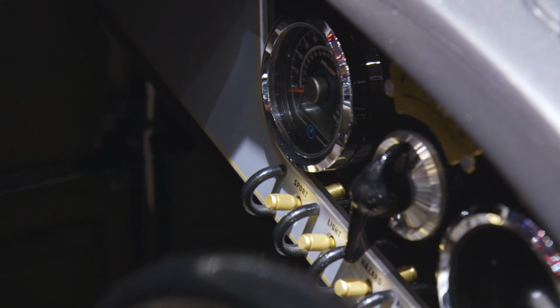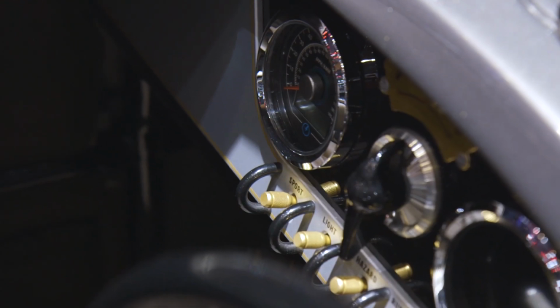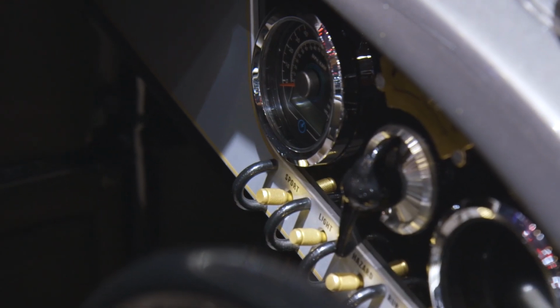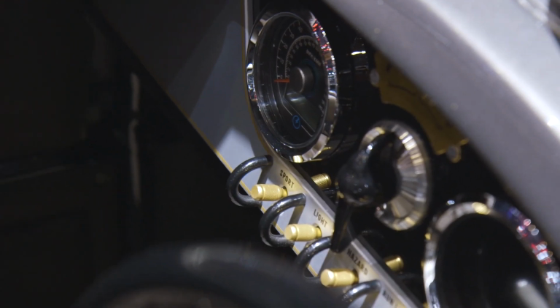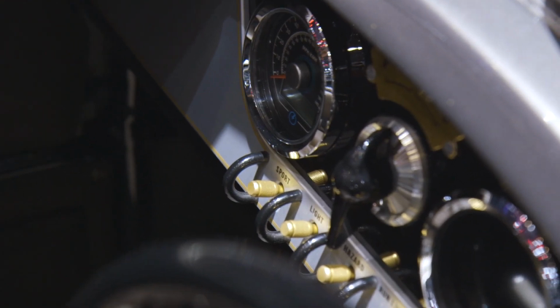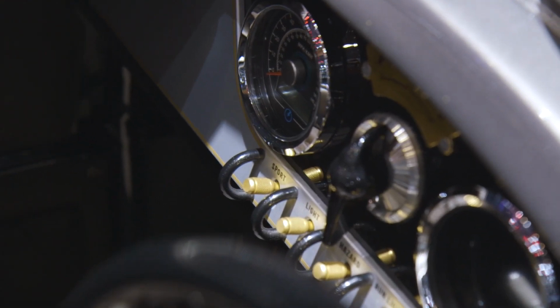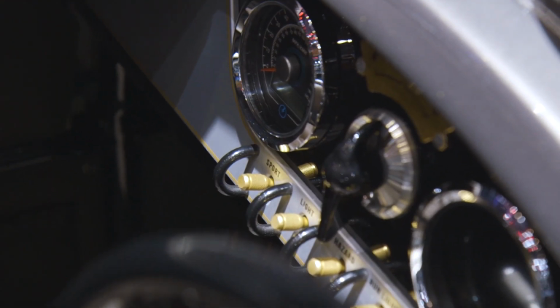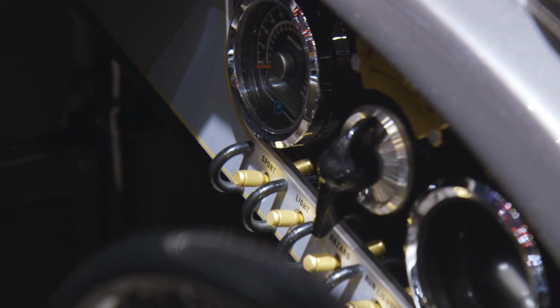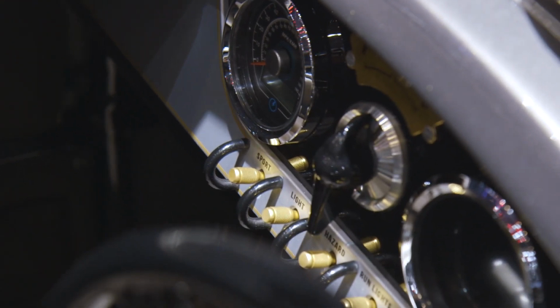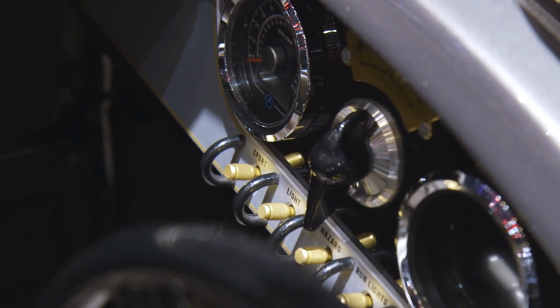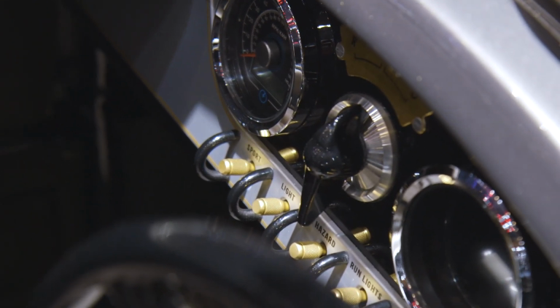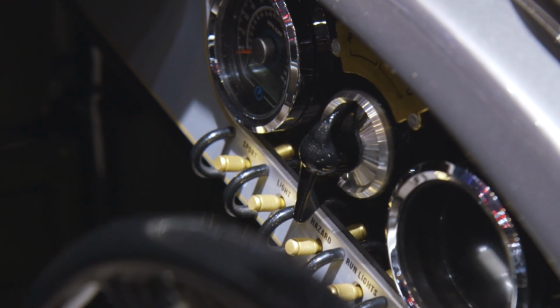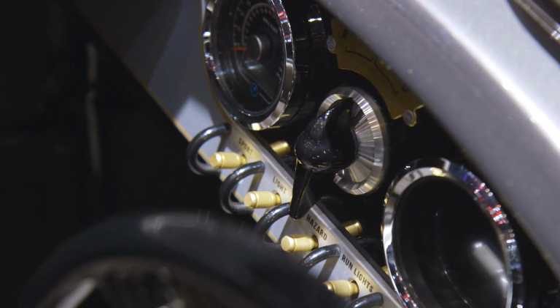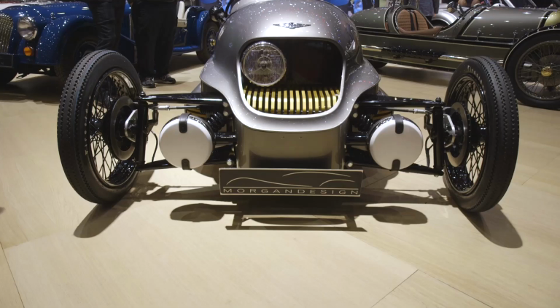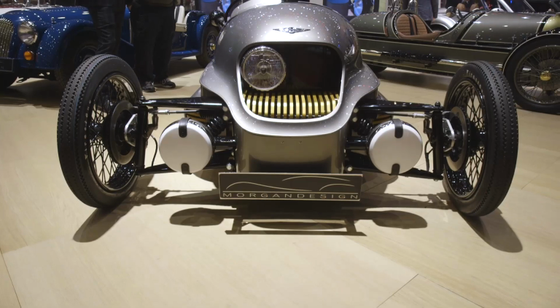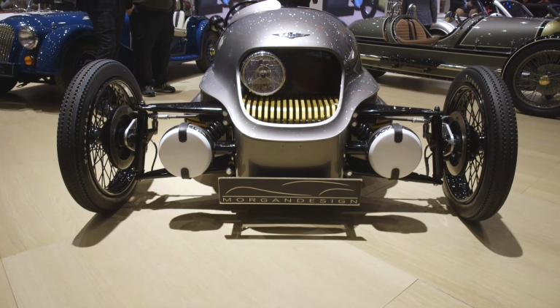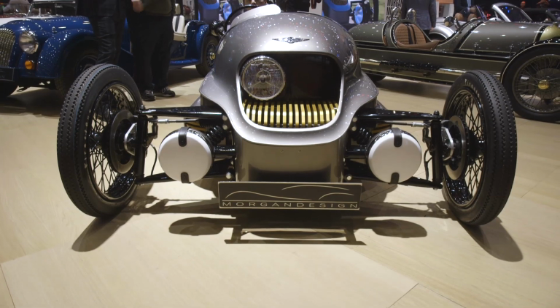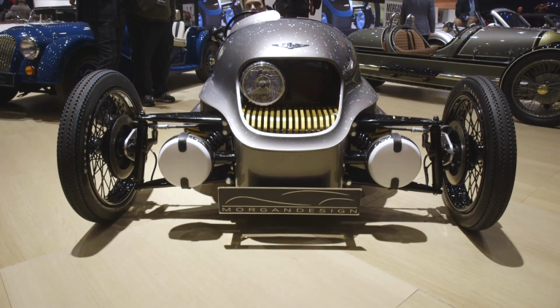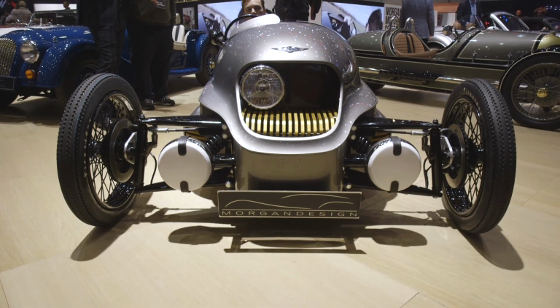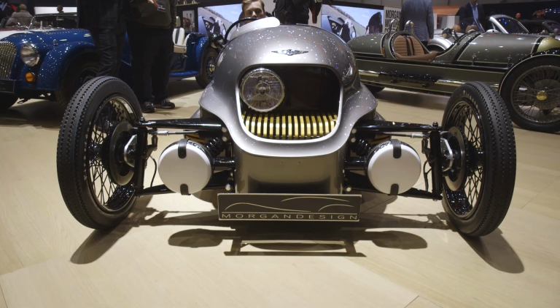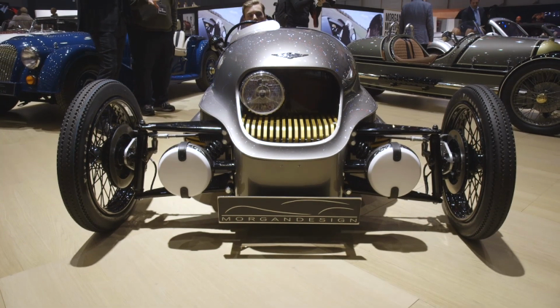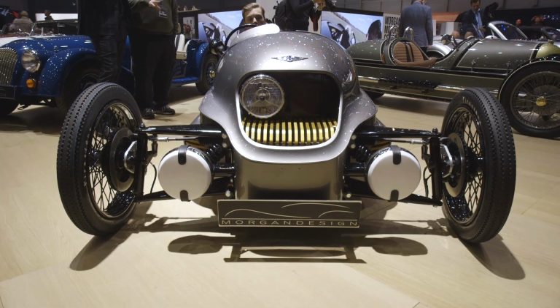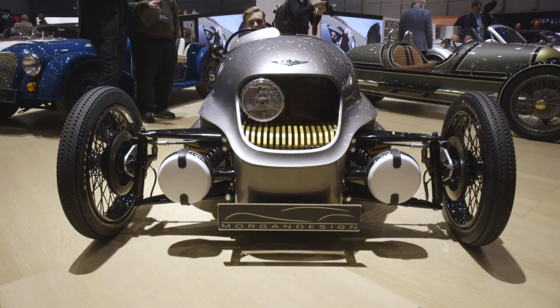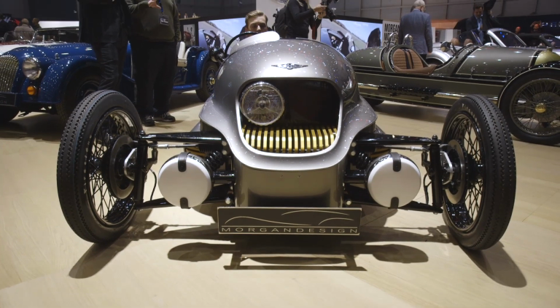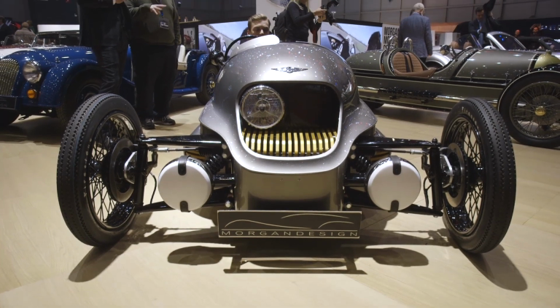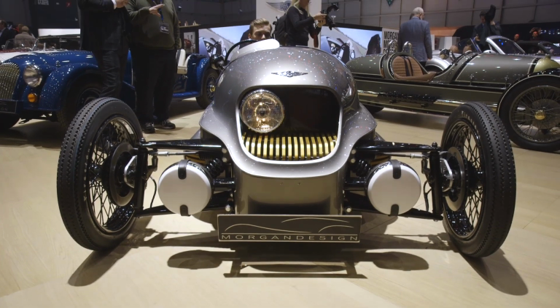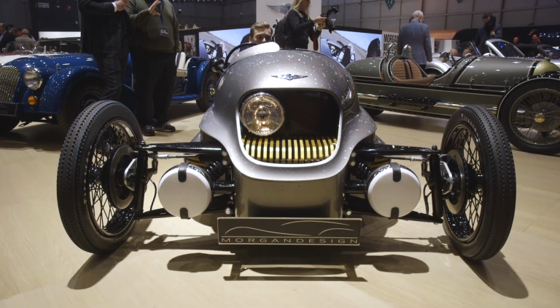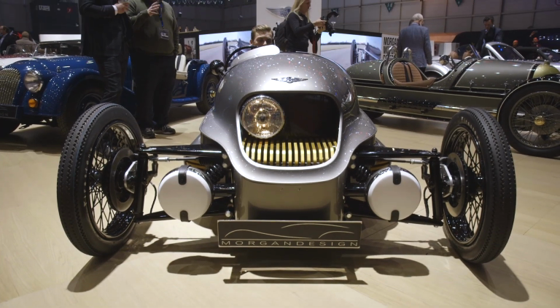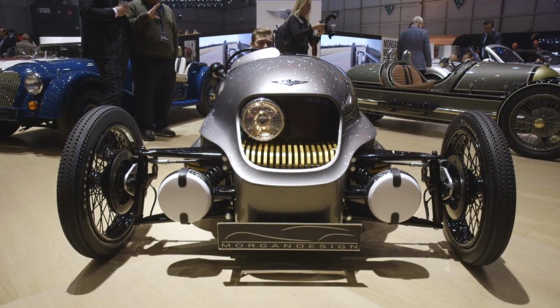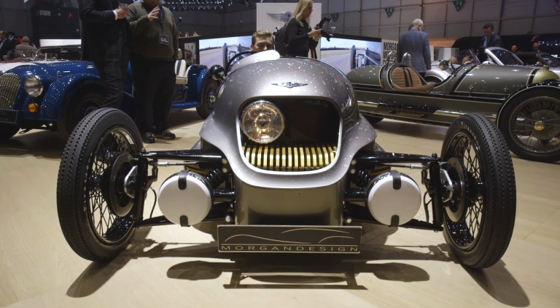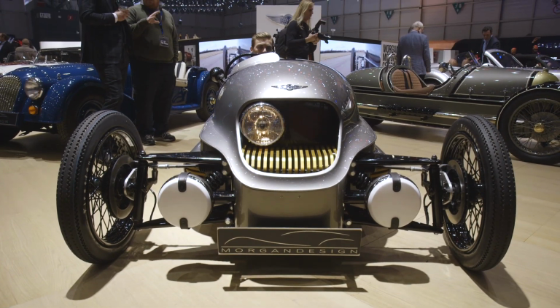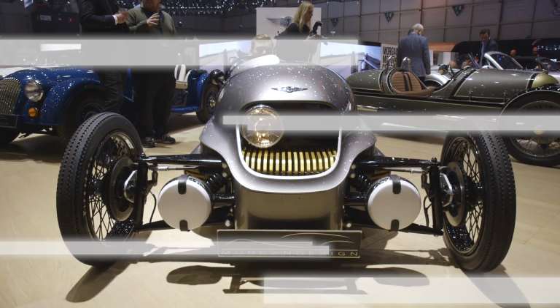For more from the Geneva Motor Show, visit us on YouTube at youtube.com/theverge, or head to theverge.com.